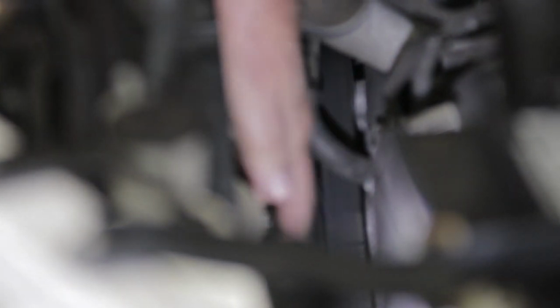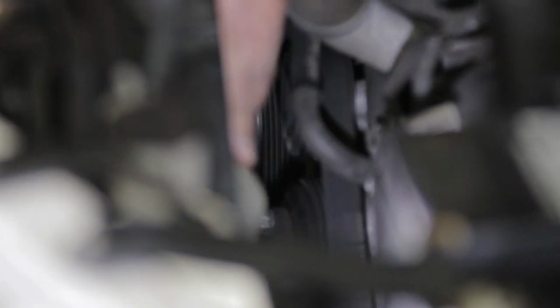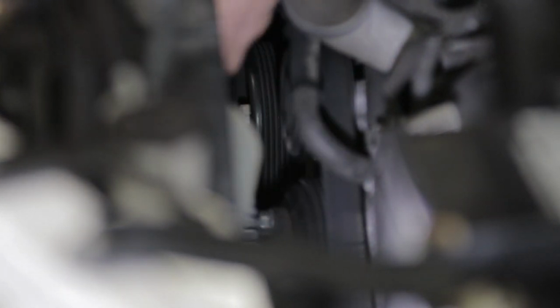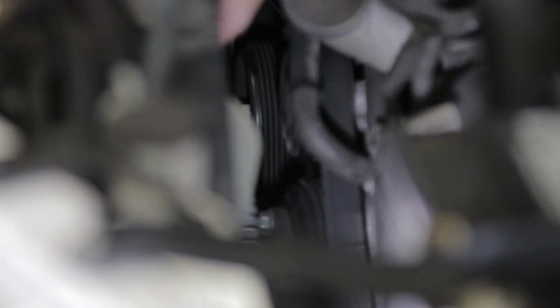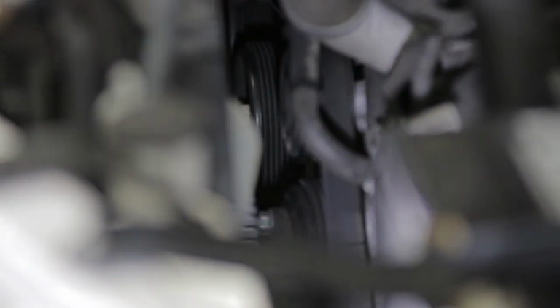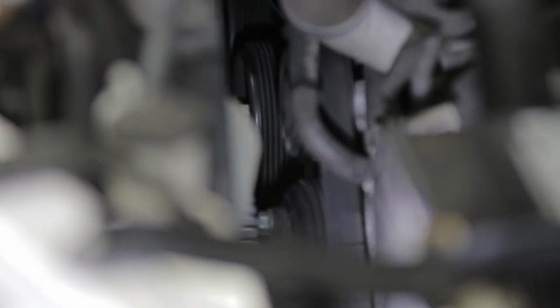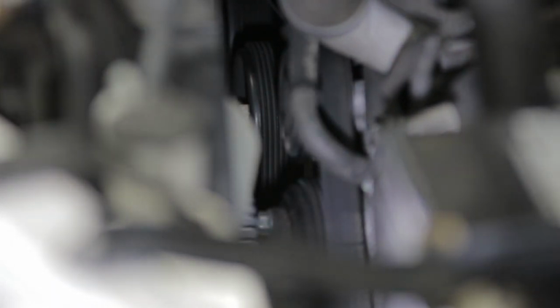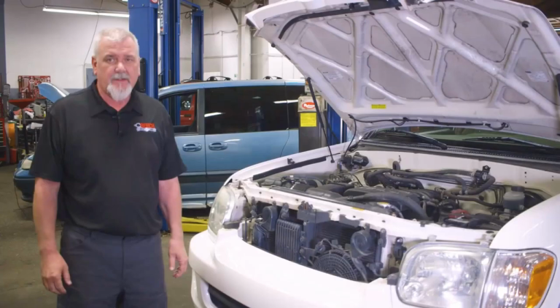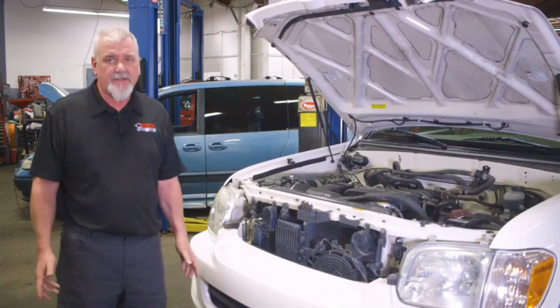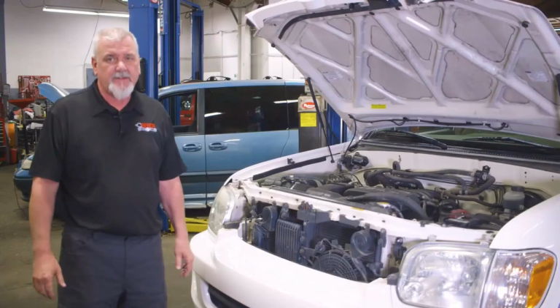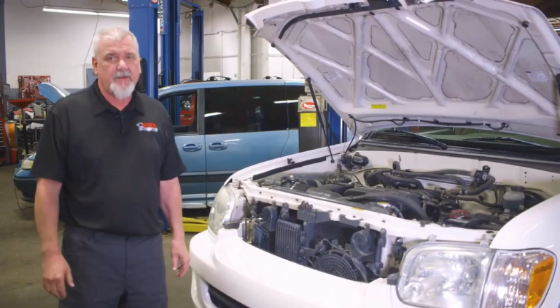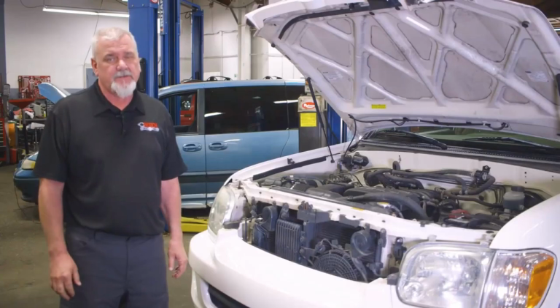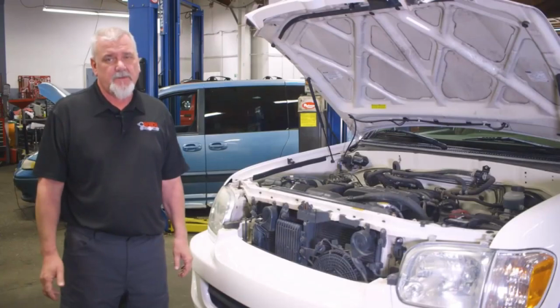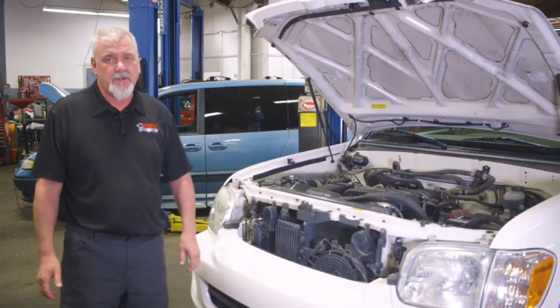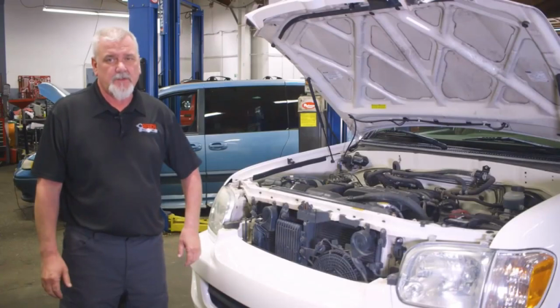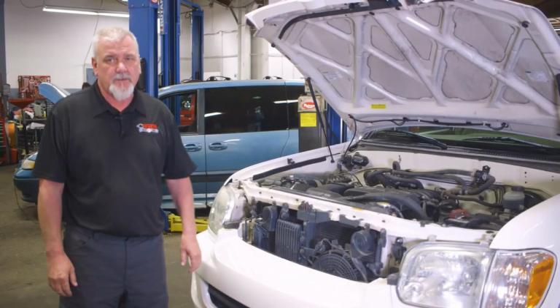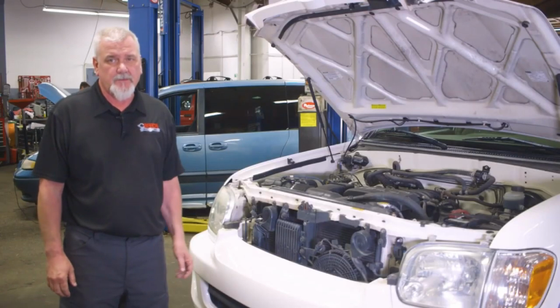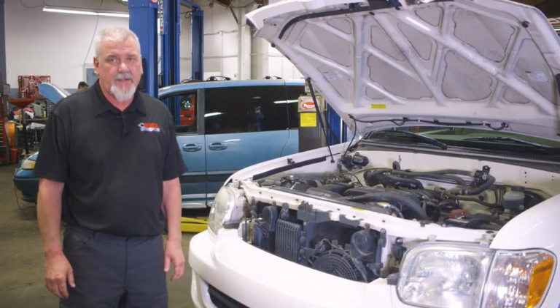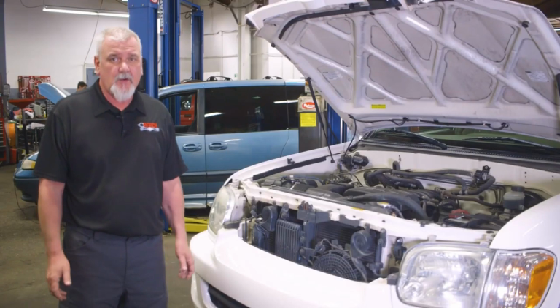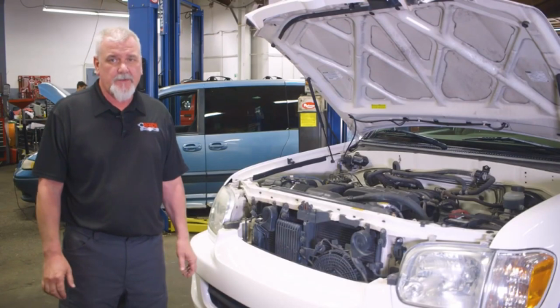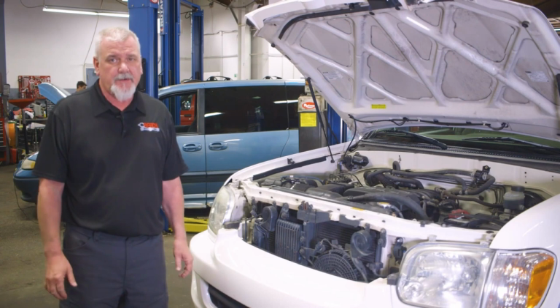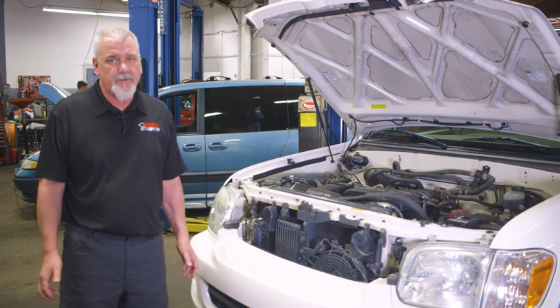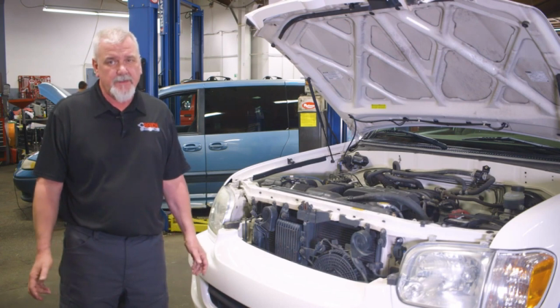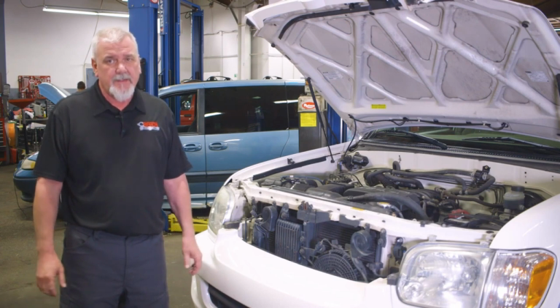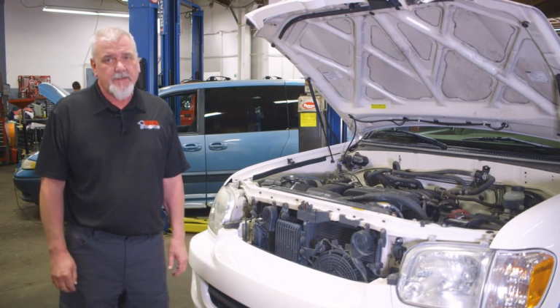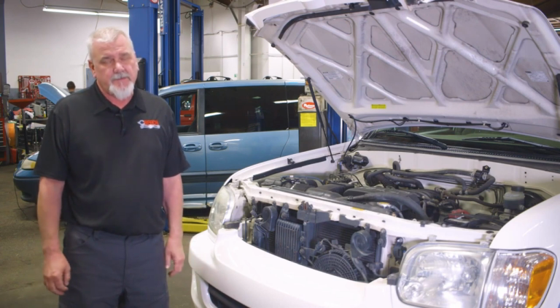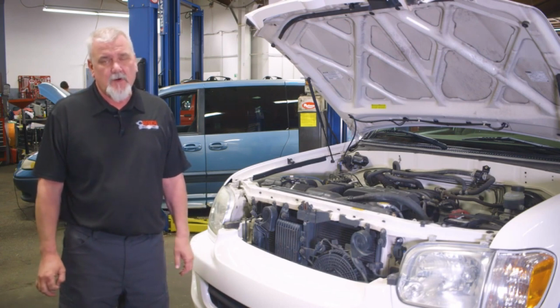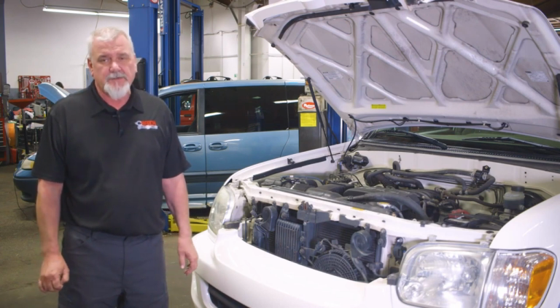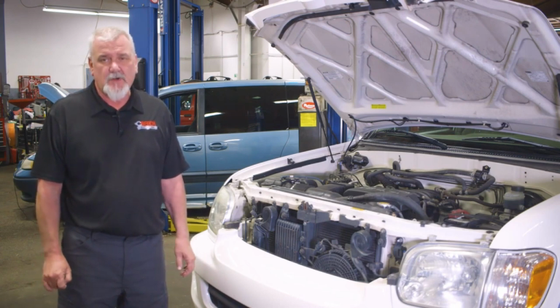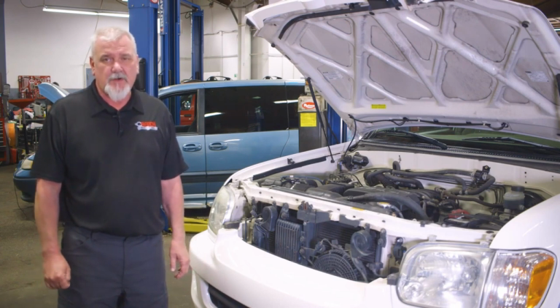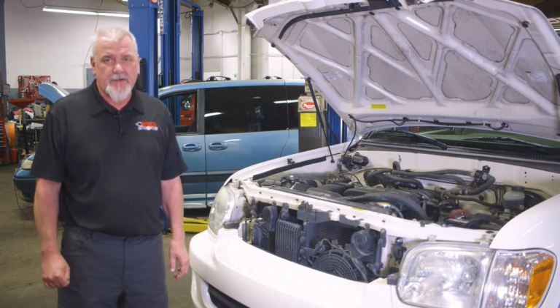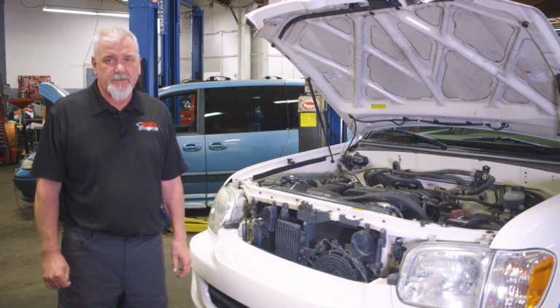Replacing an AC belt is something you can do at home on your own, though on some cars it's harder than others.